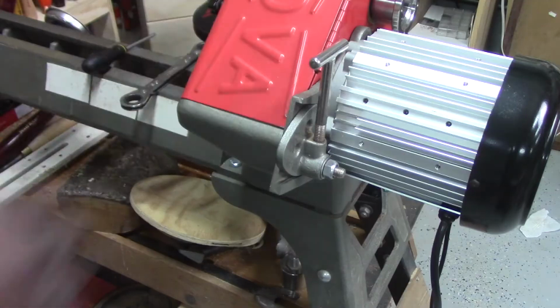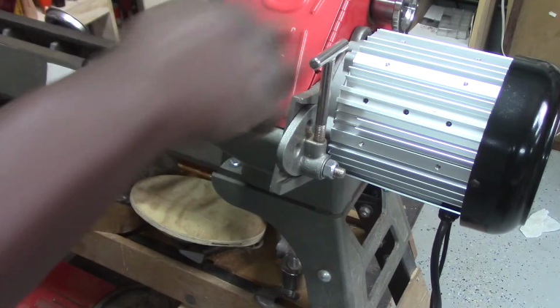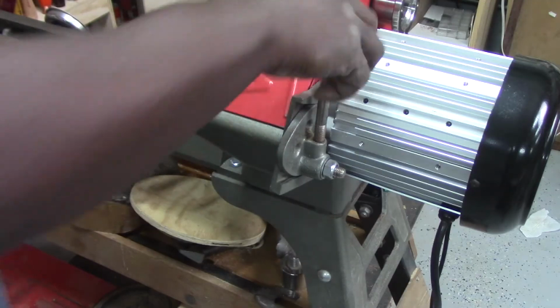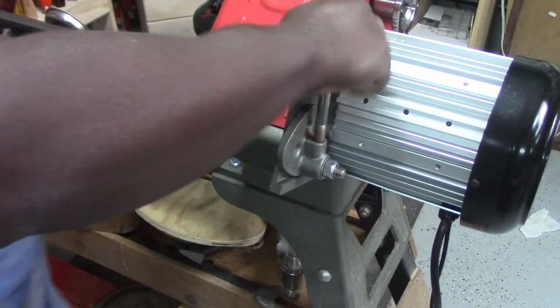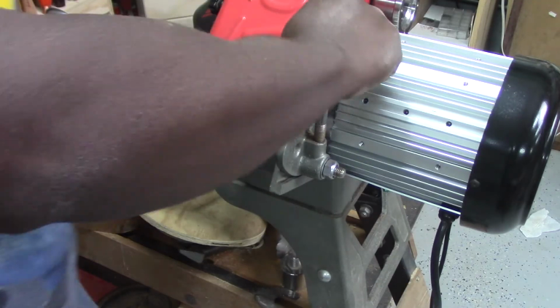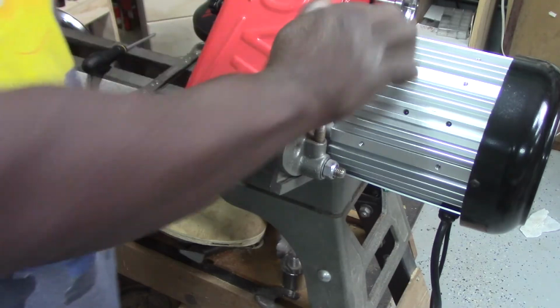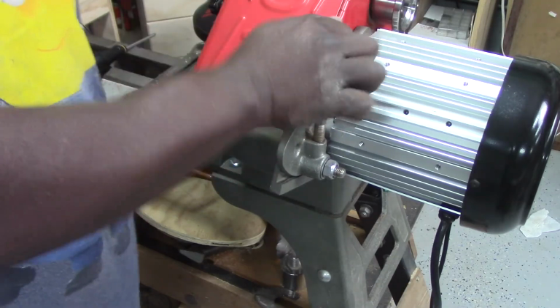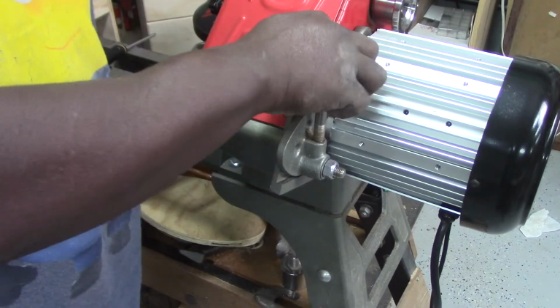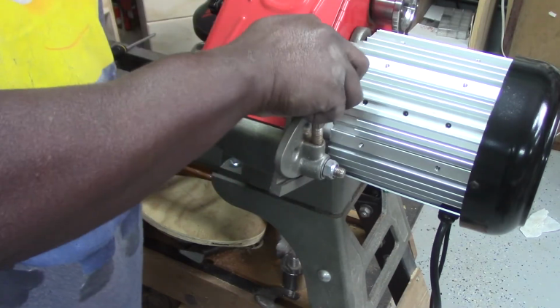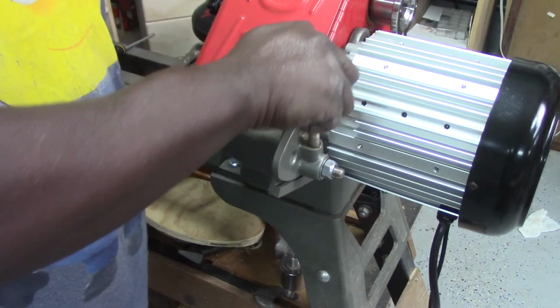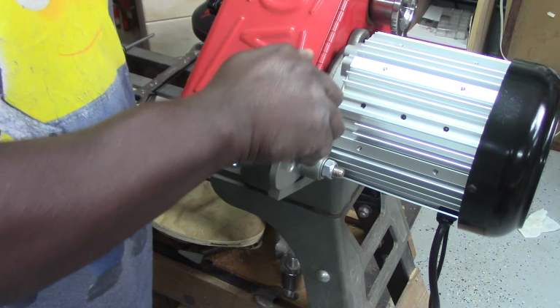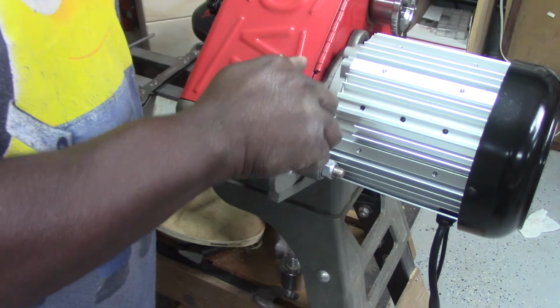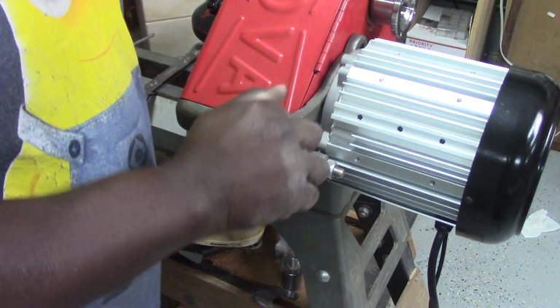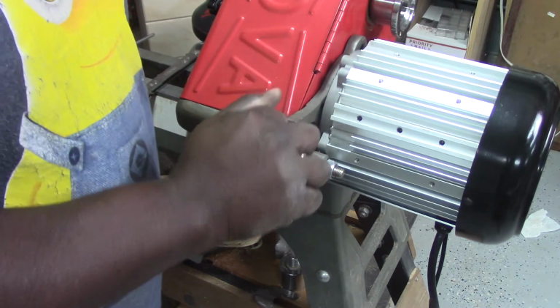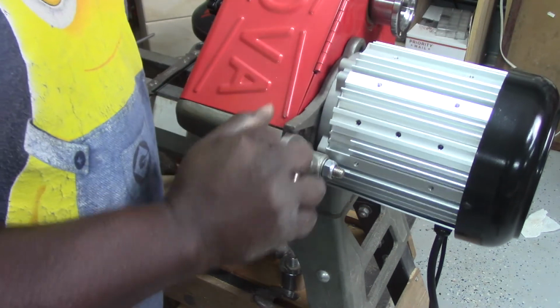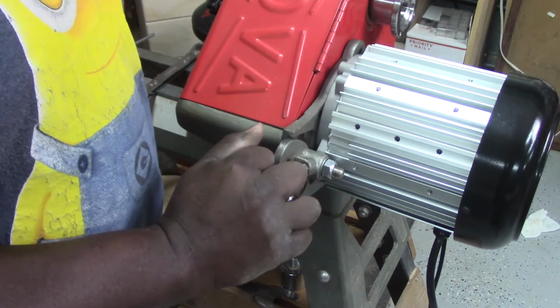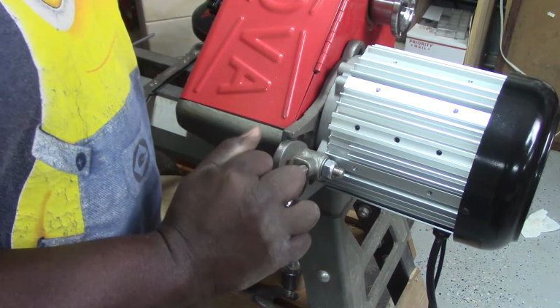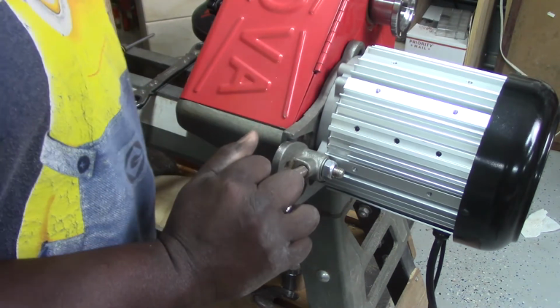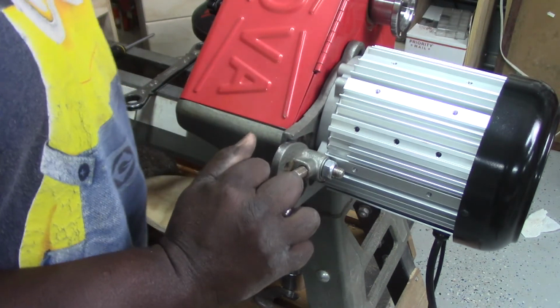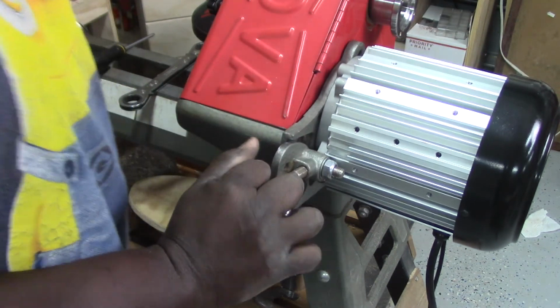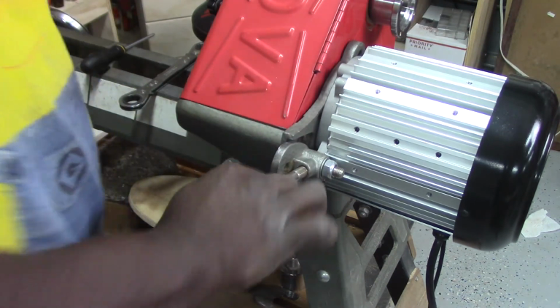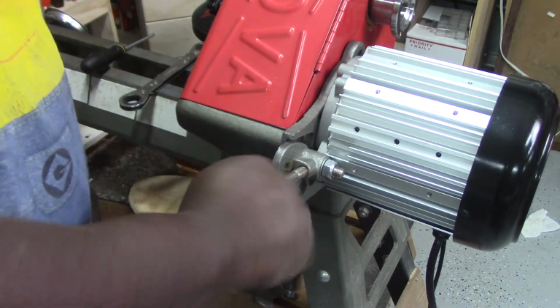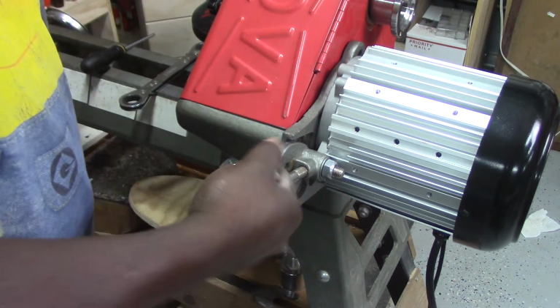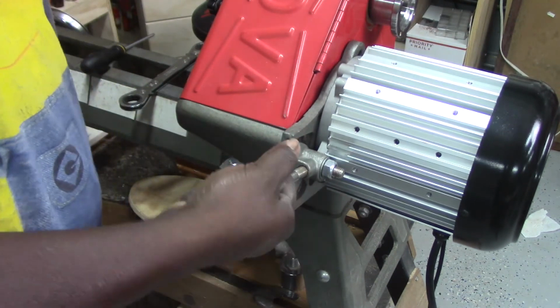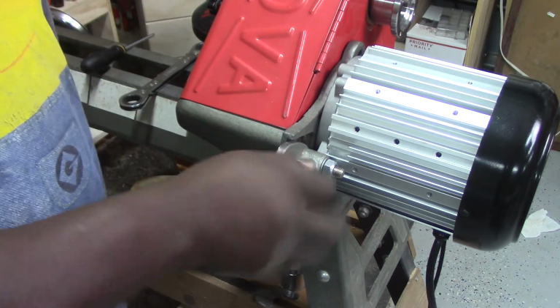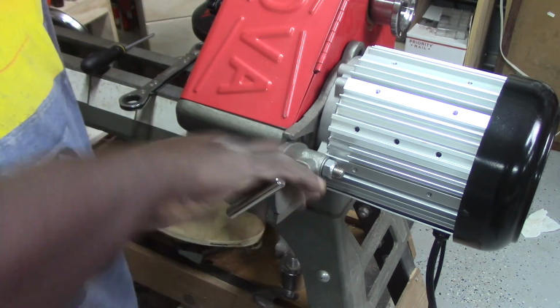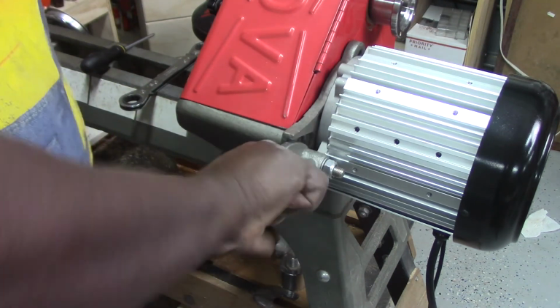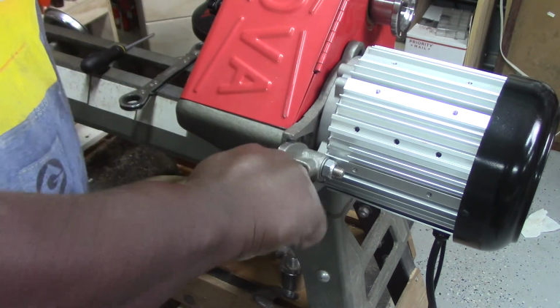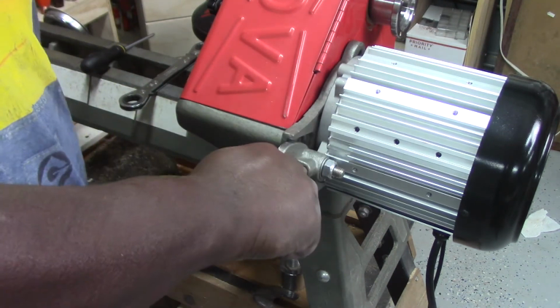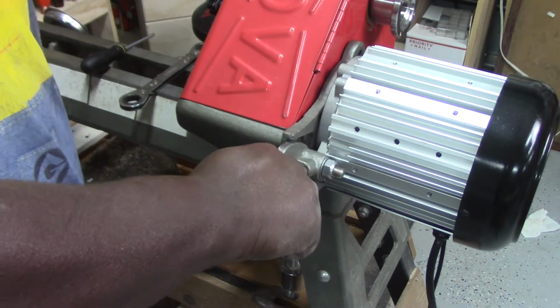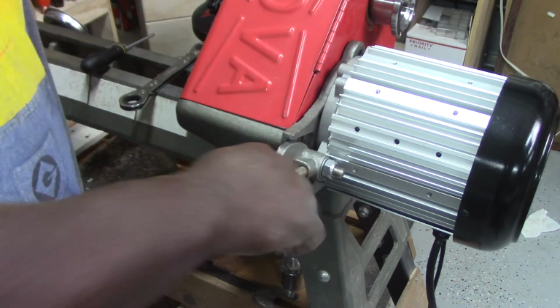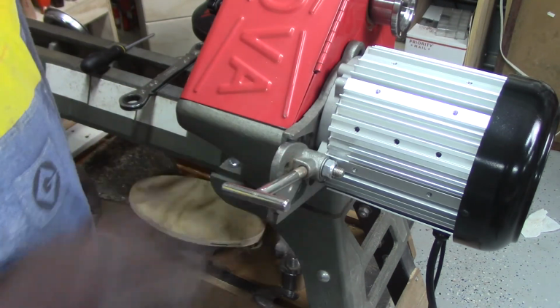Be sure that the belts are aligned properly on the pulleys. Close the door and apply tension.